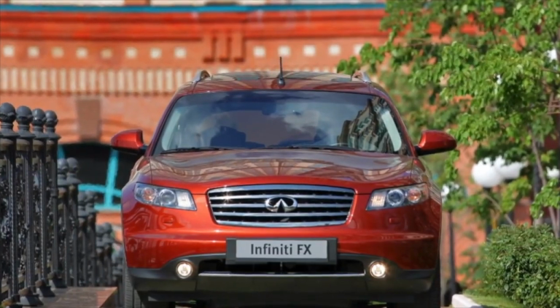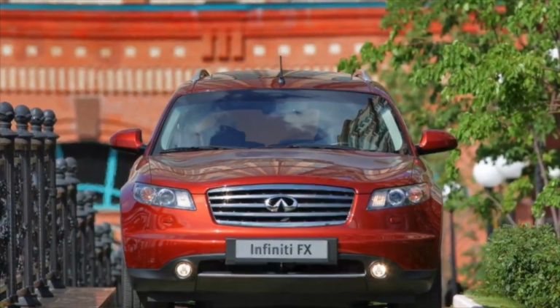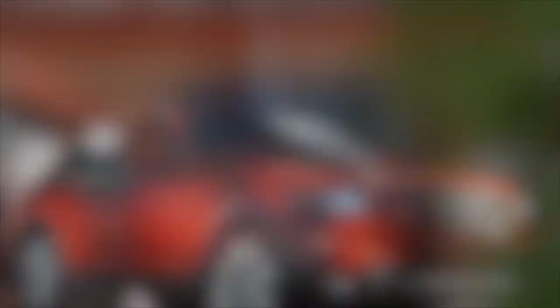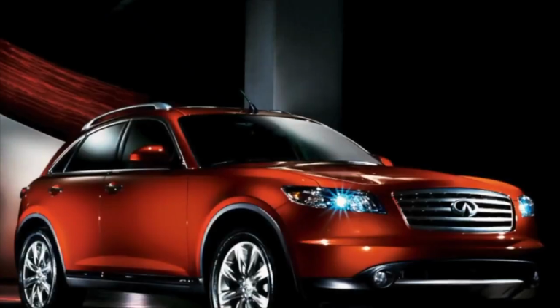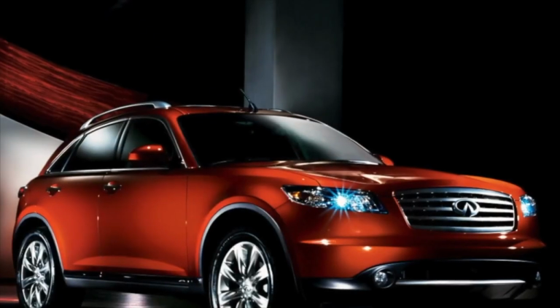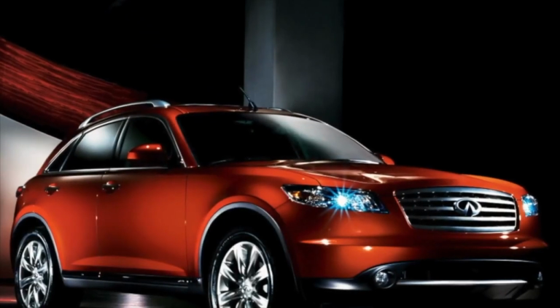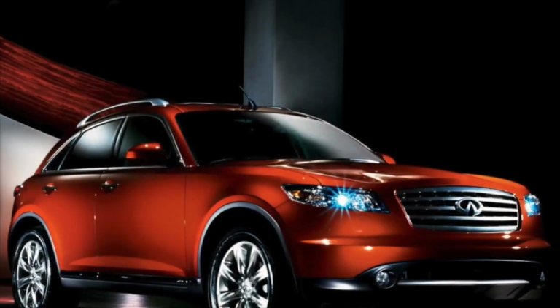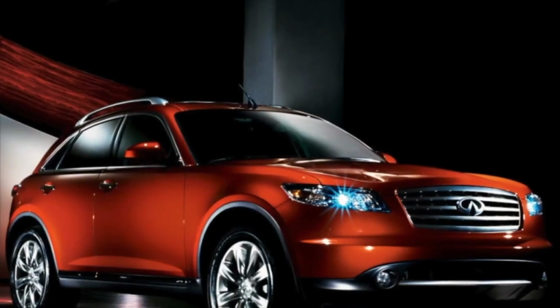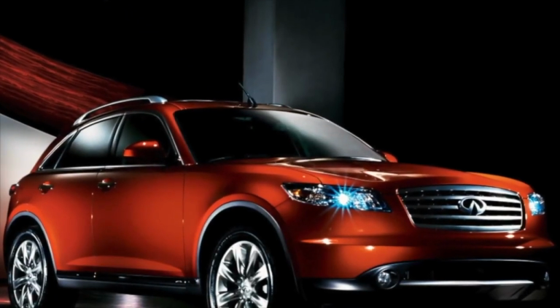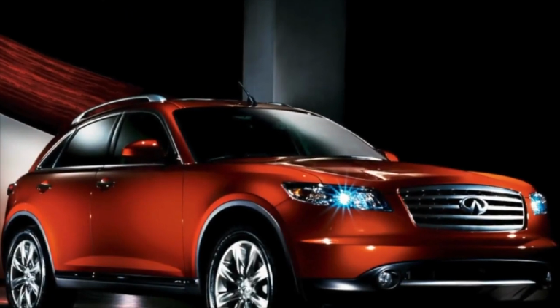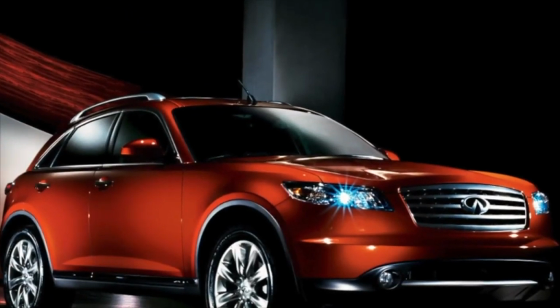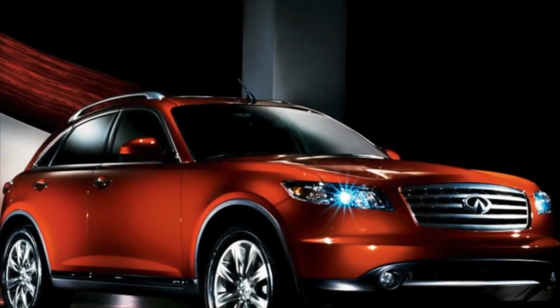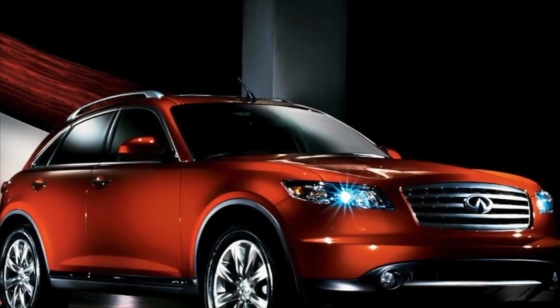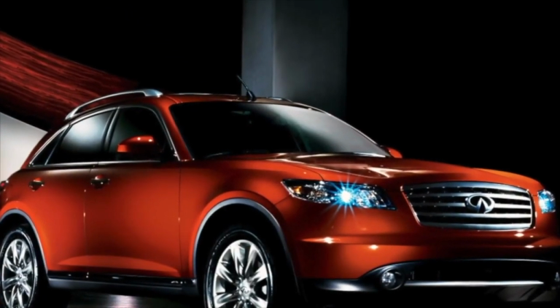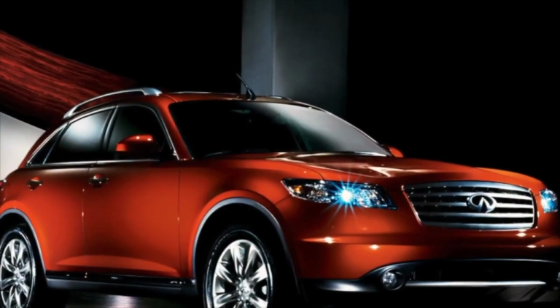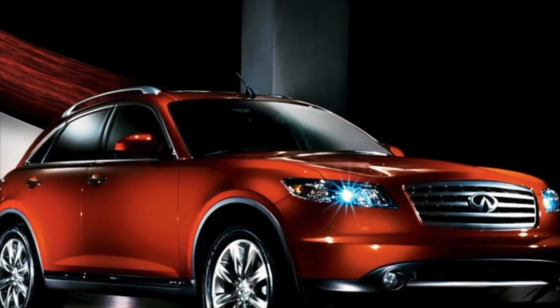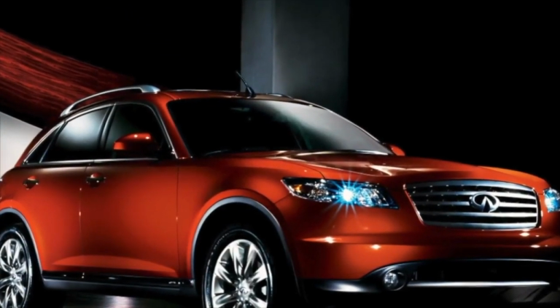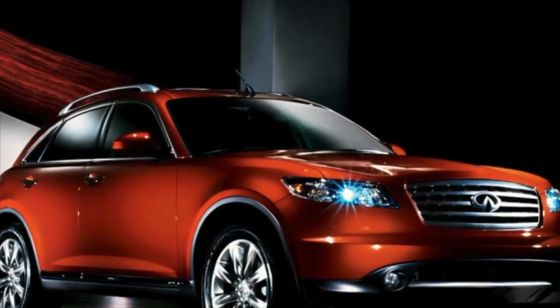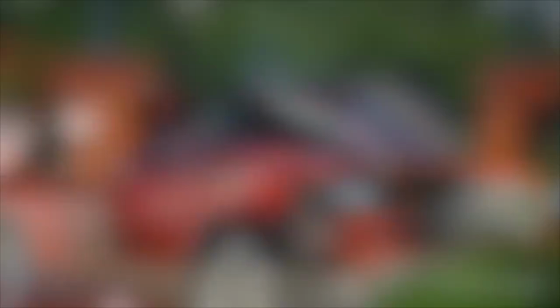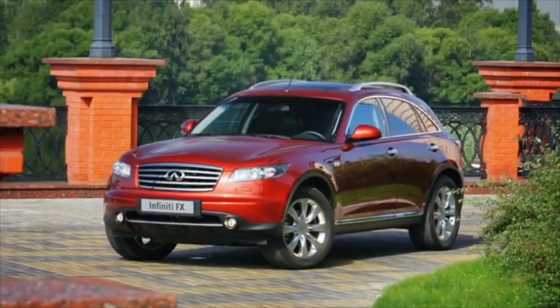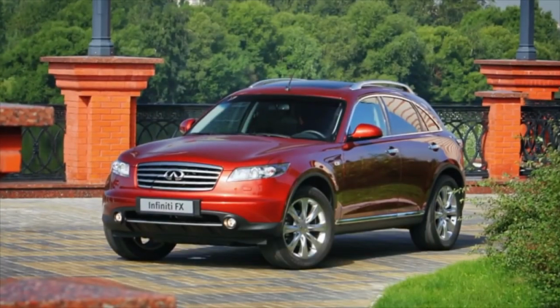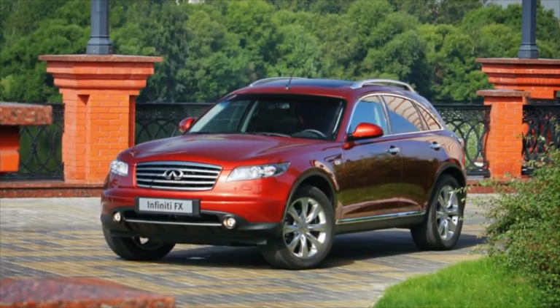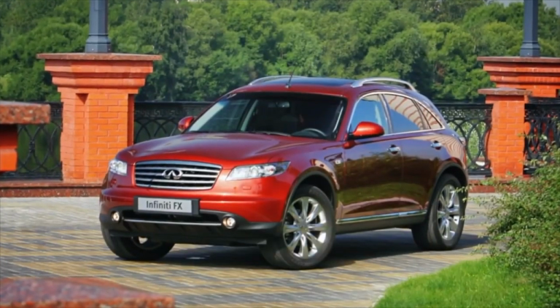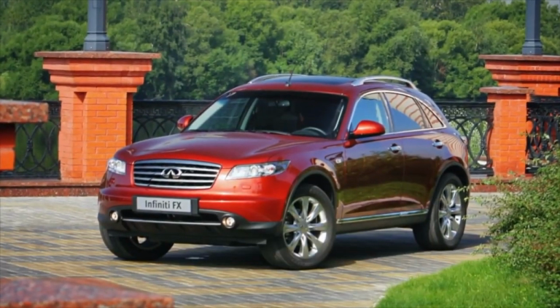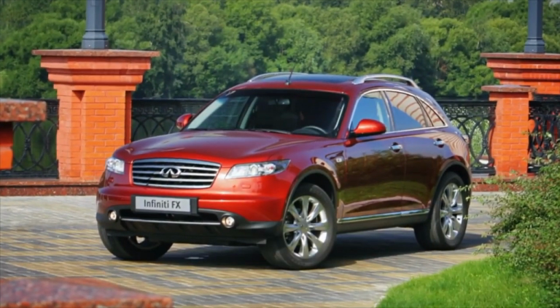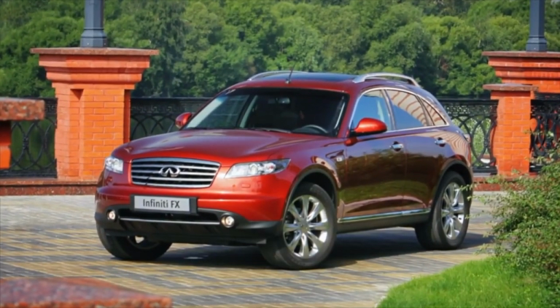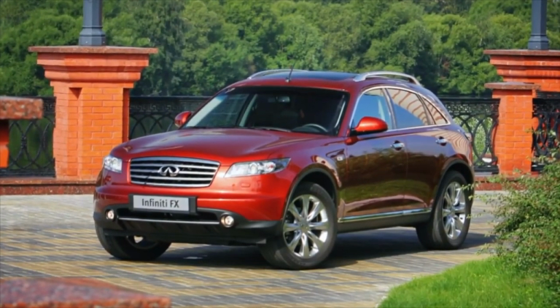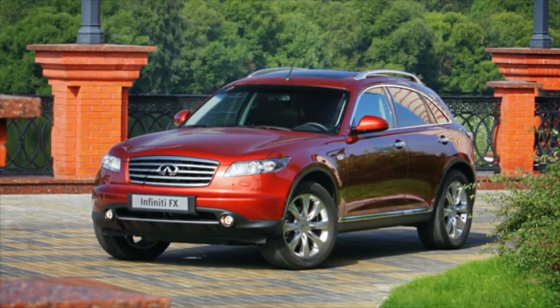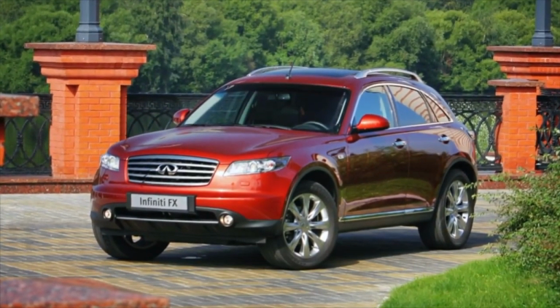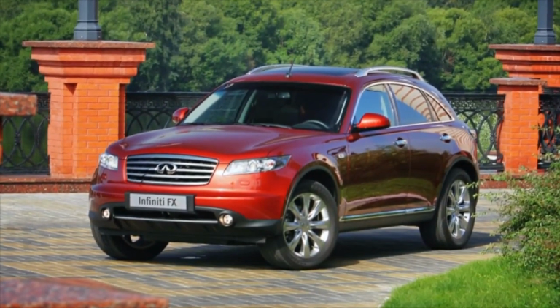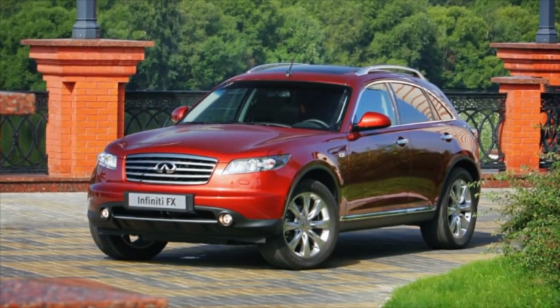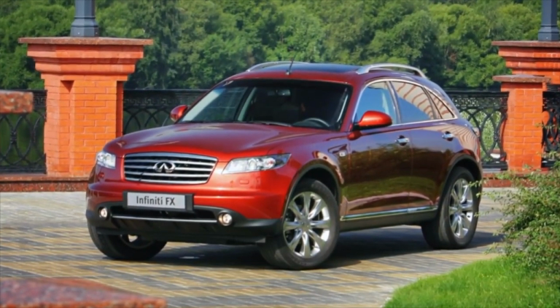Greetings dear friends. I present to your attention the most common malfunctions and breakdowns that occur on the Infiniti FX S50.